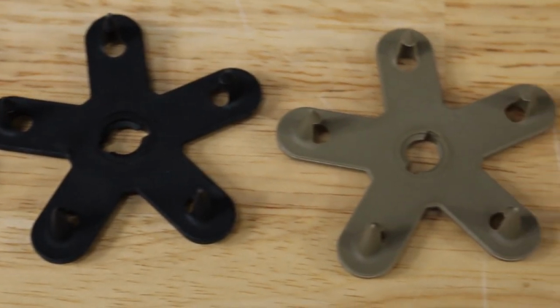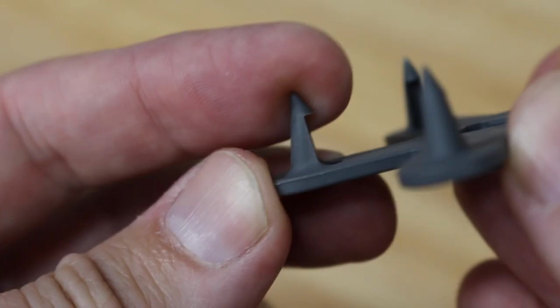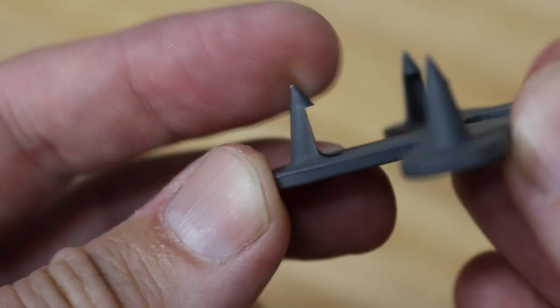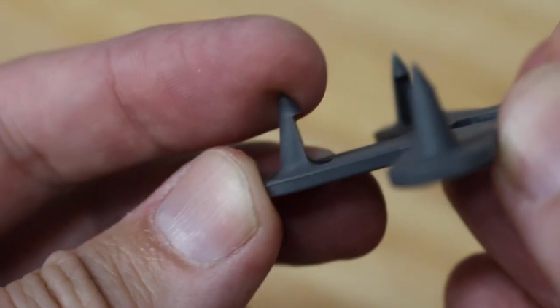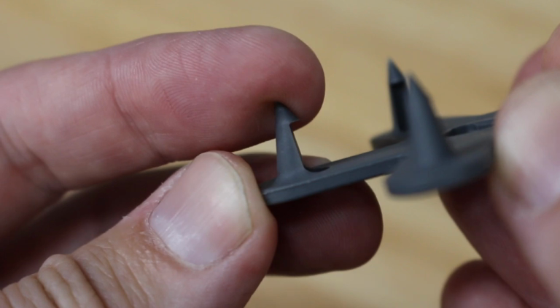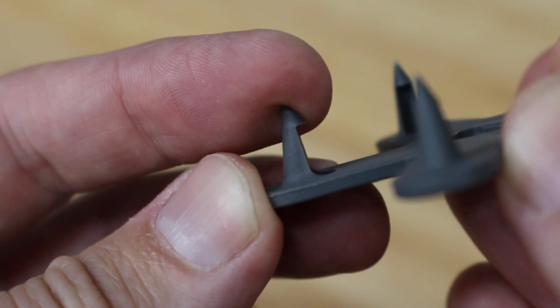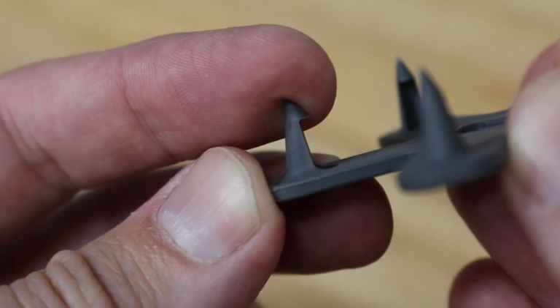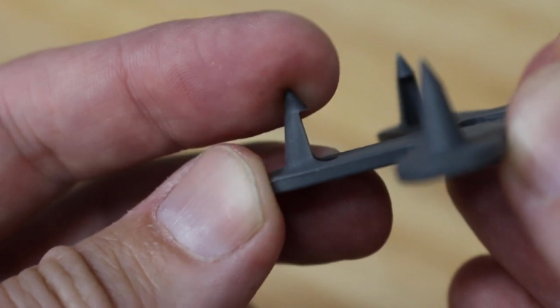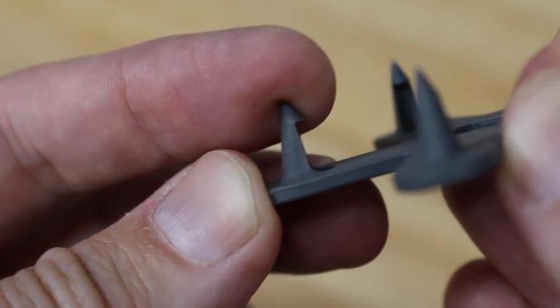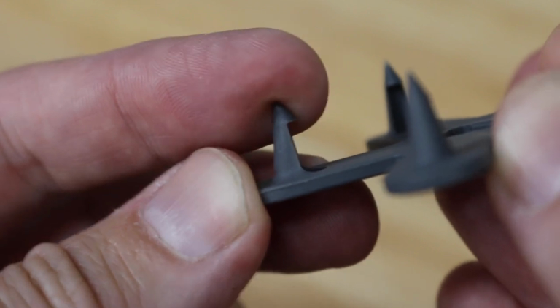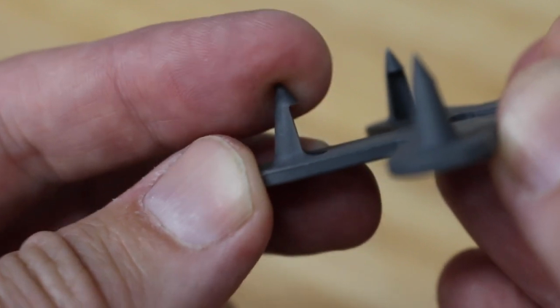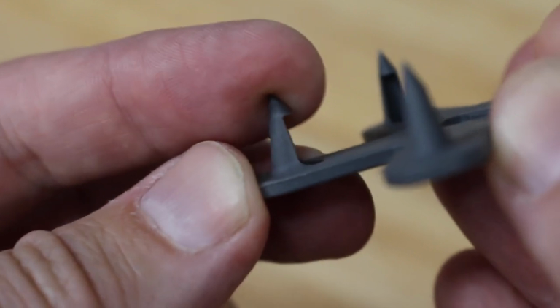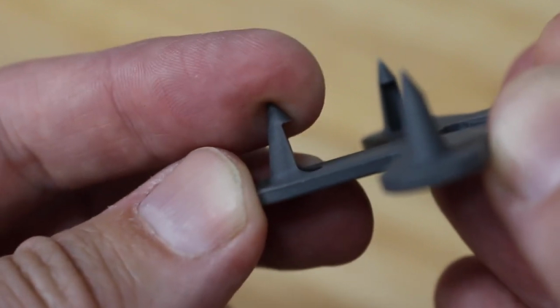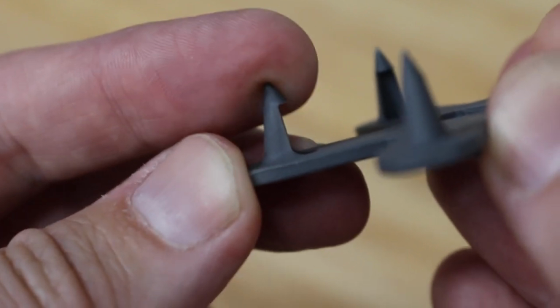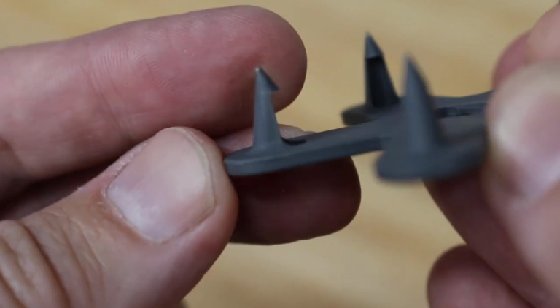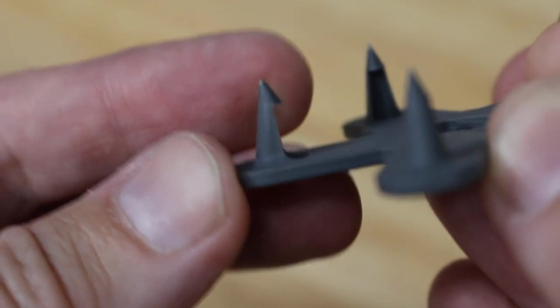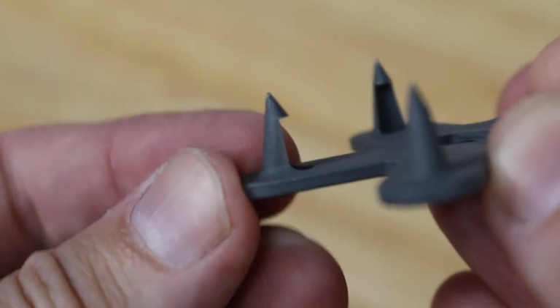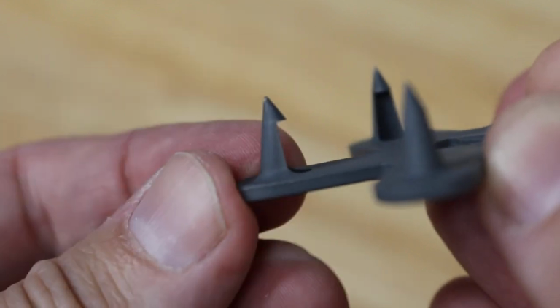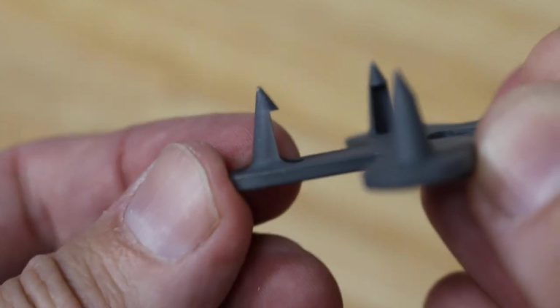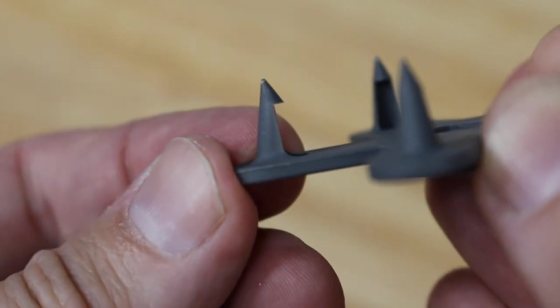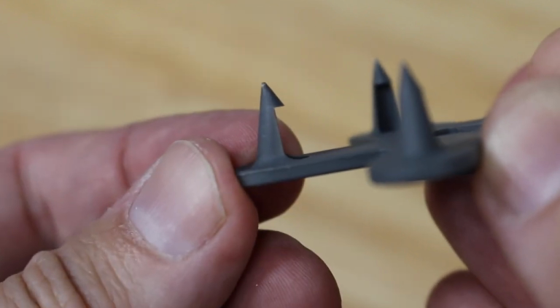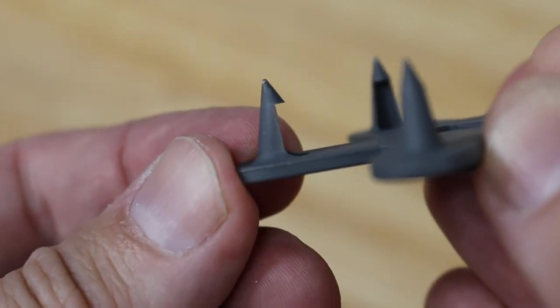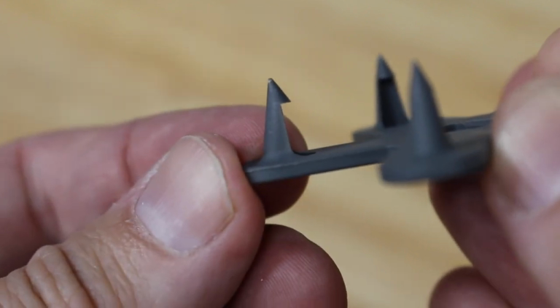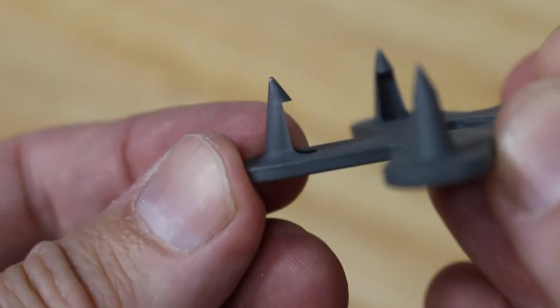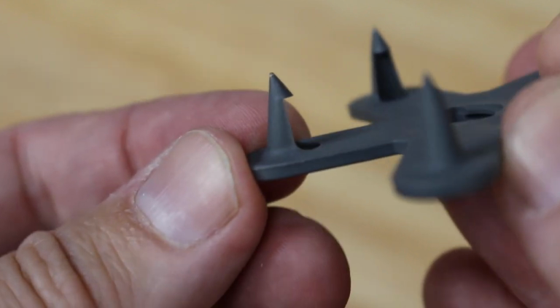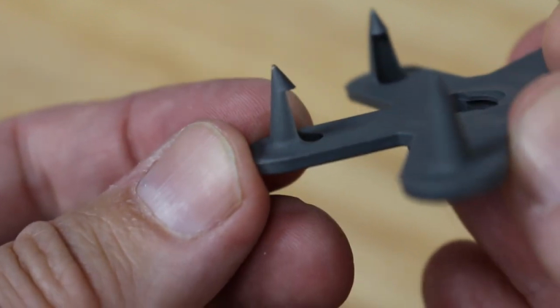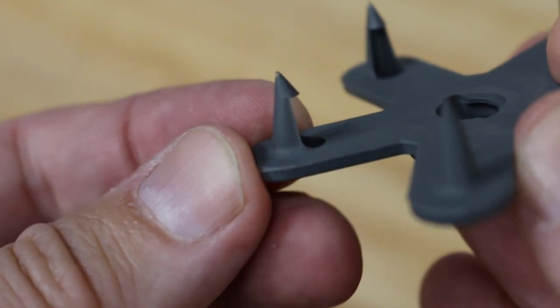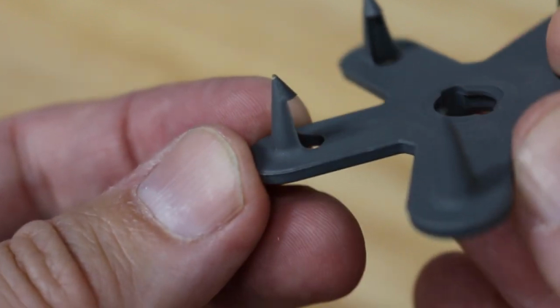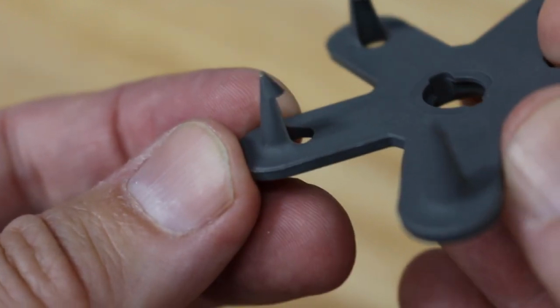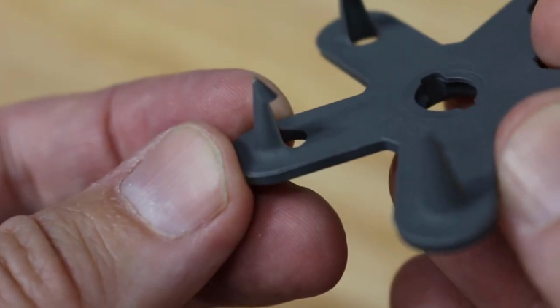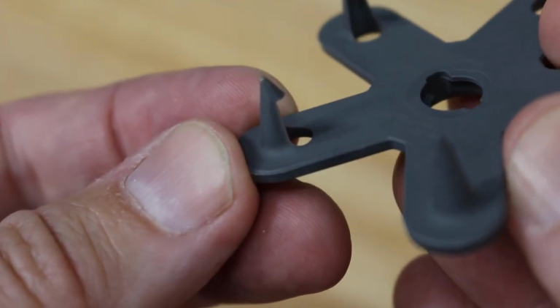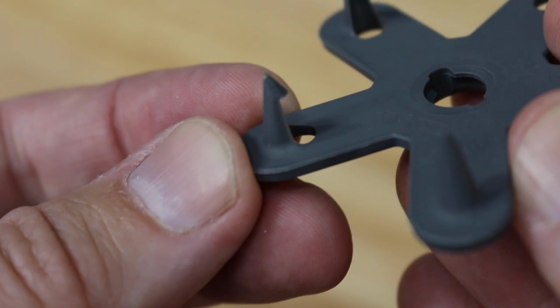Now this is the secret to the claw — these mini grappling hooks for your carpet. They're pretty sharp and easy to install.